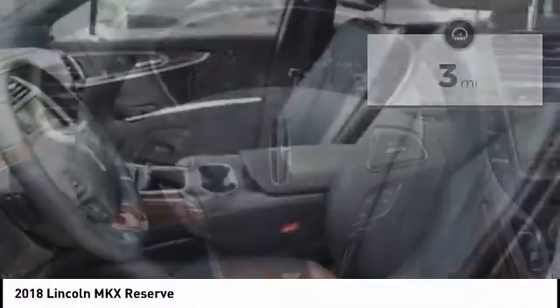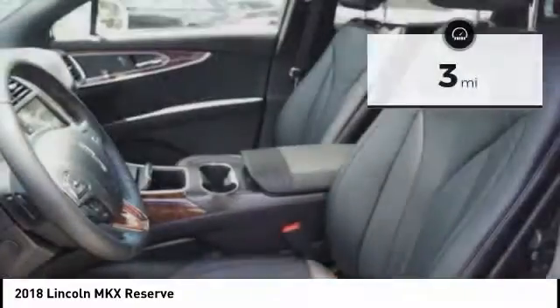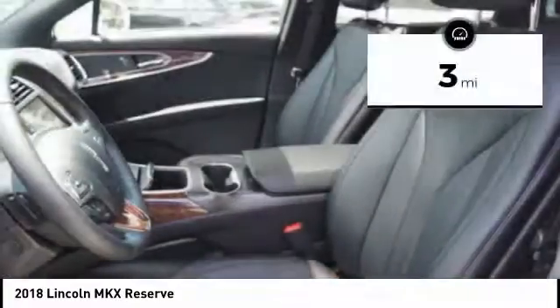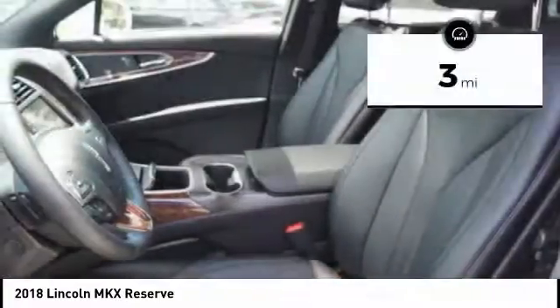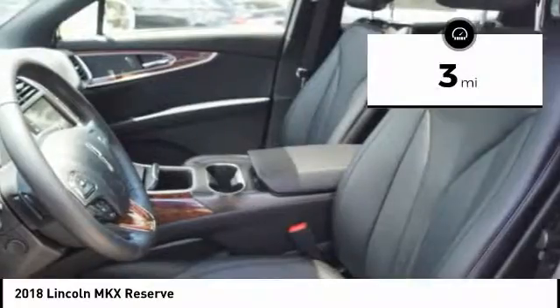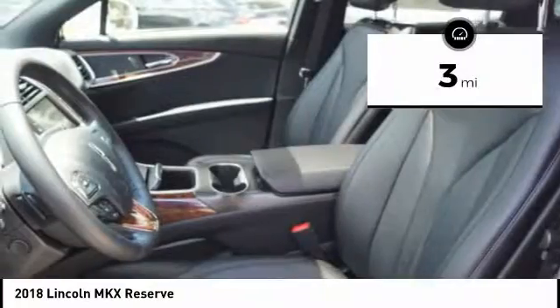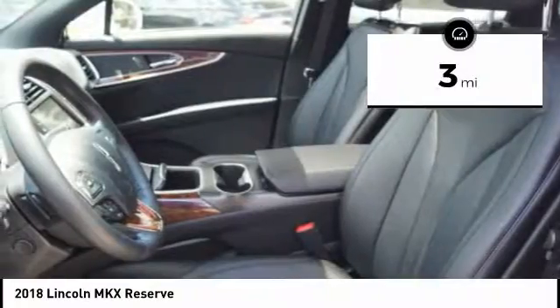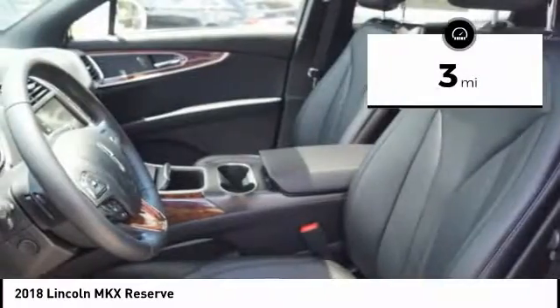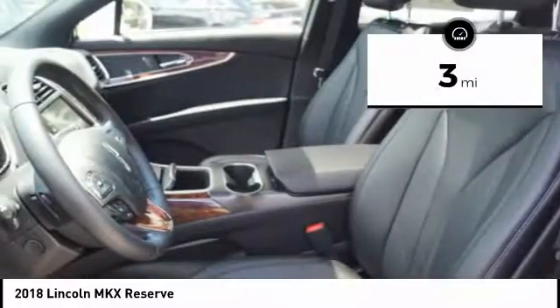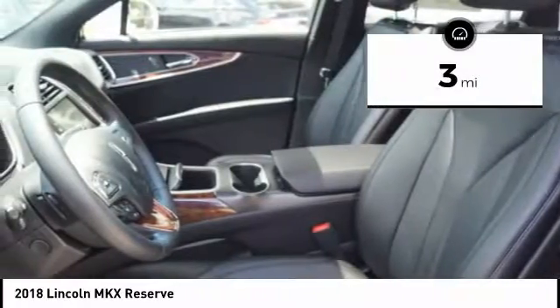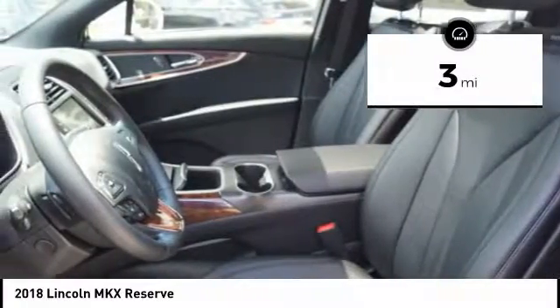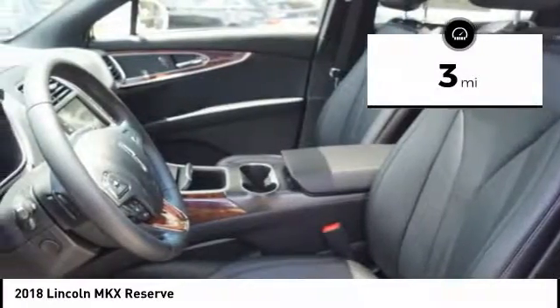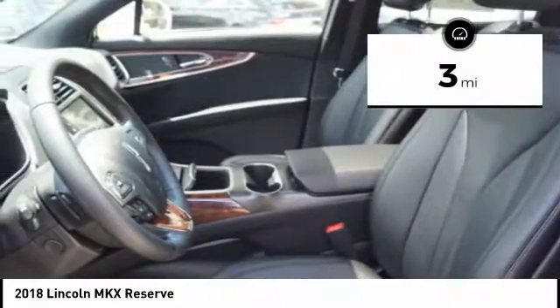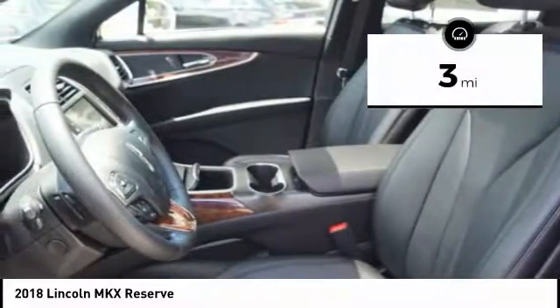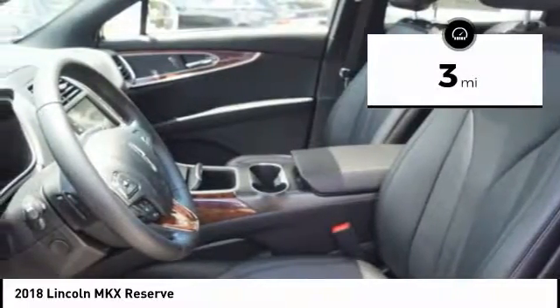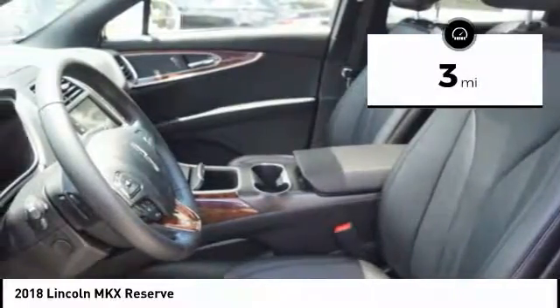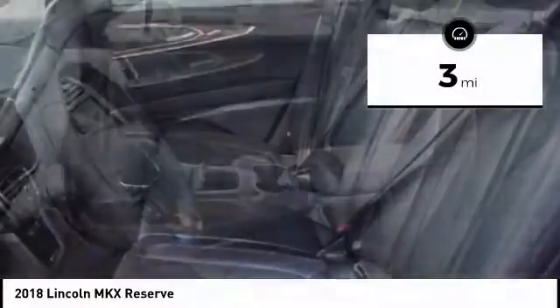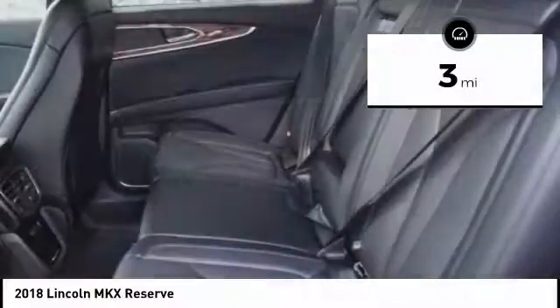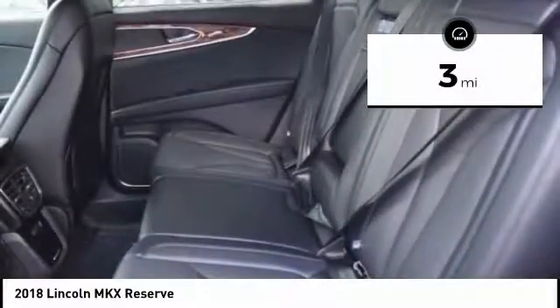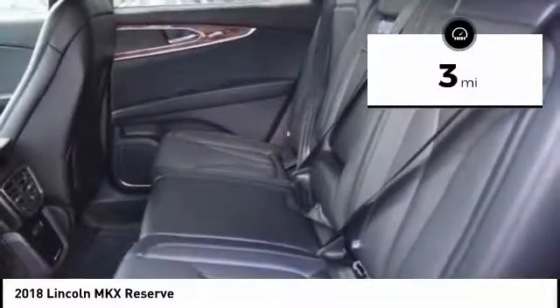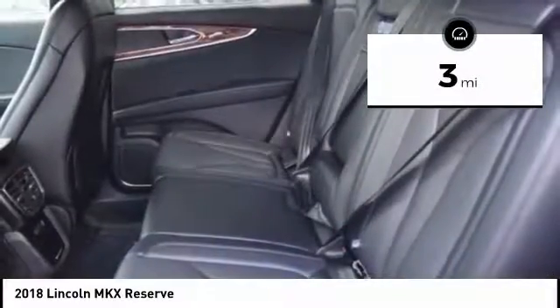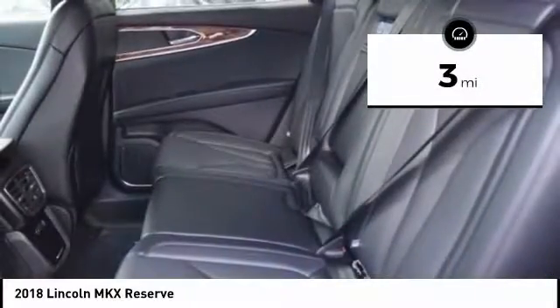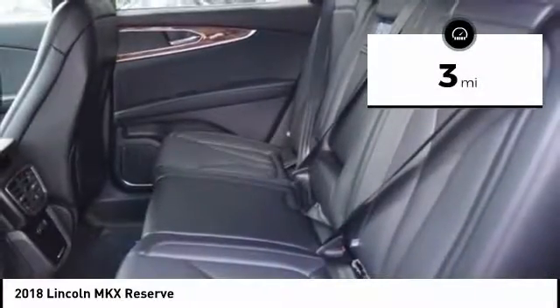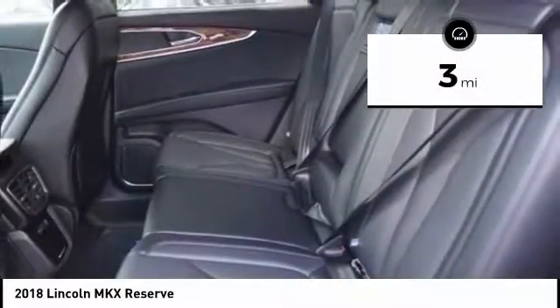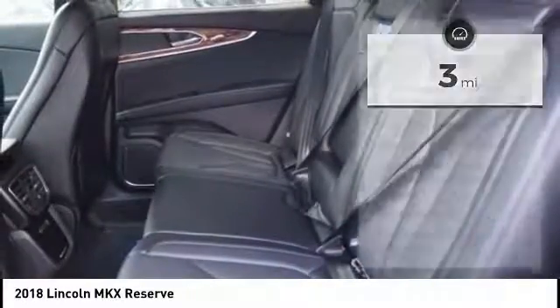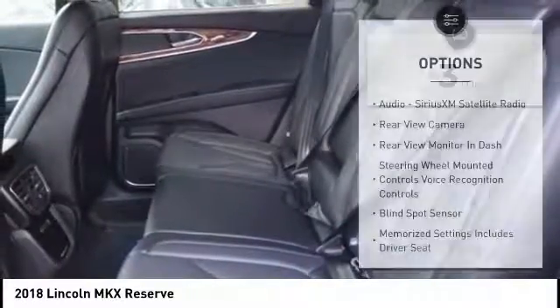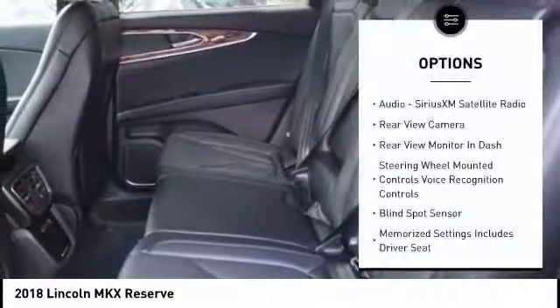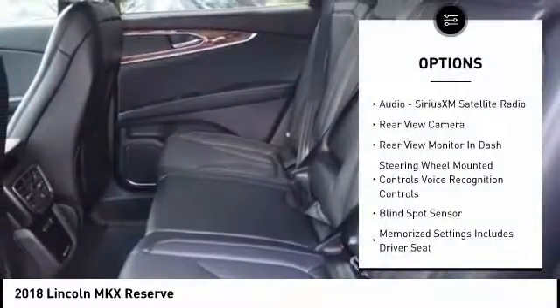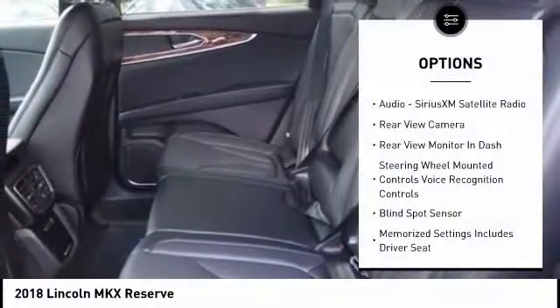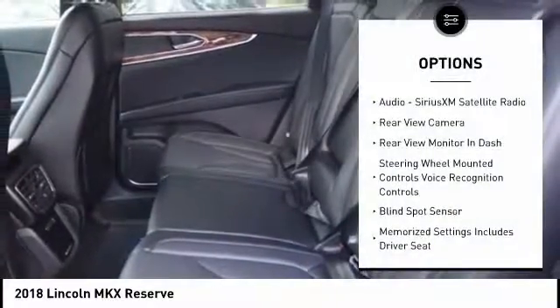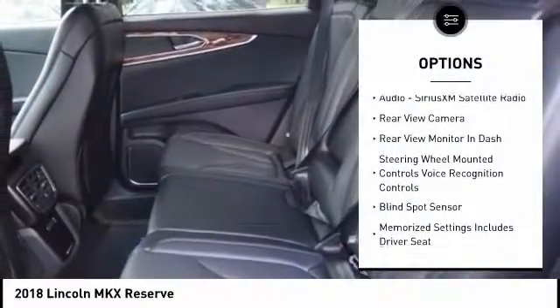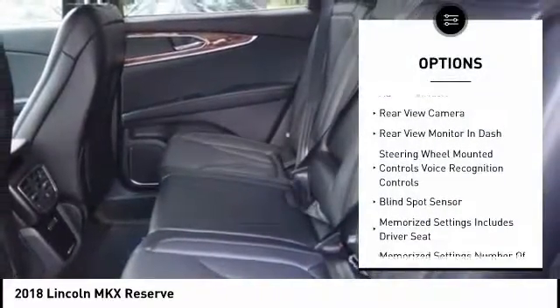This vehicle has less than 100 miles. Here are some of this vehicle's great options: leather trim seats,